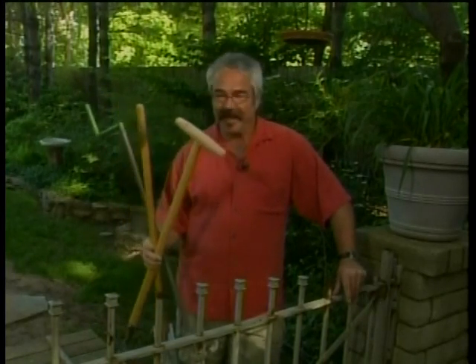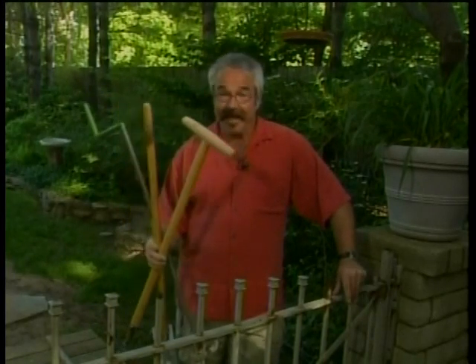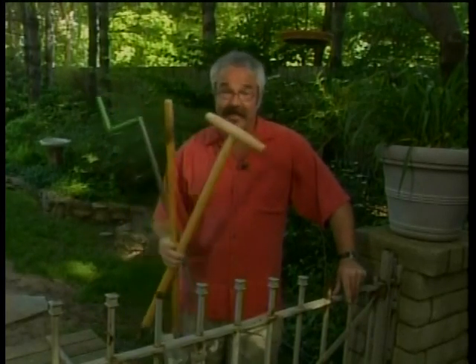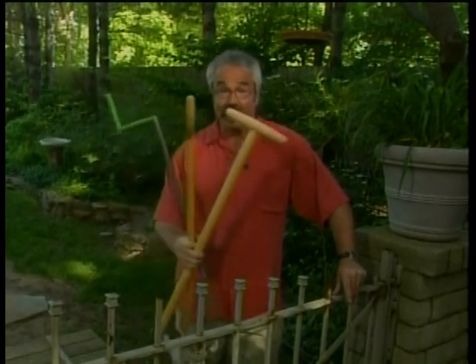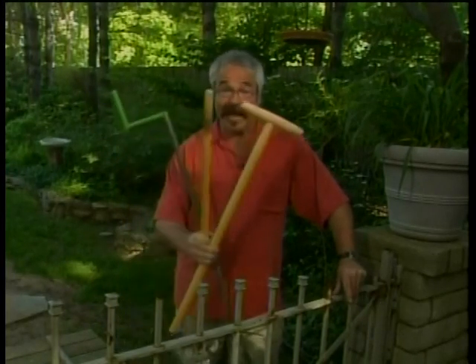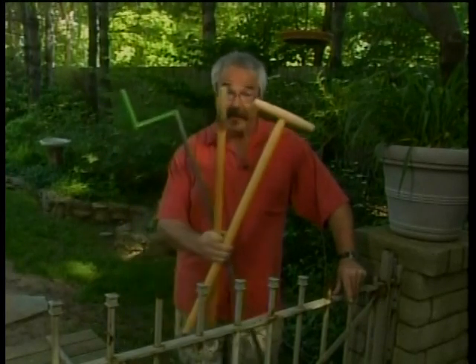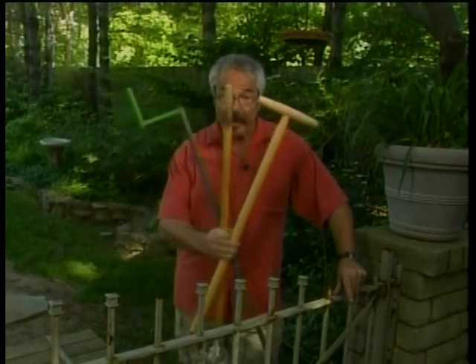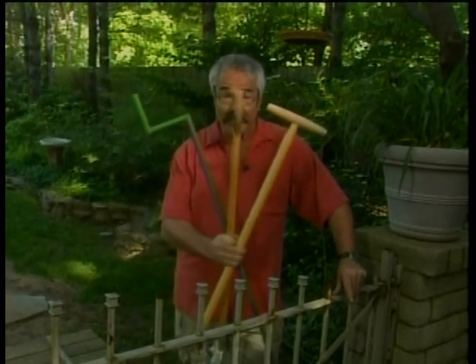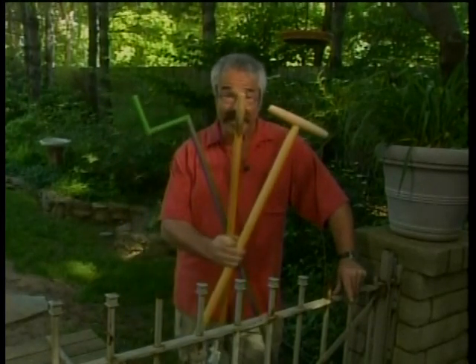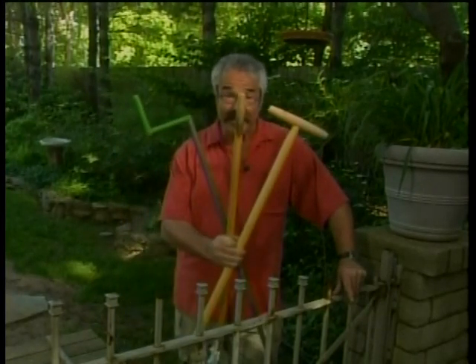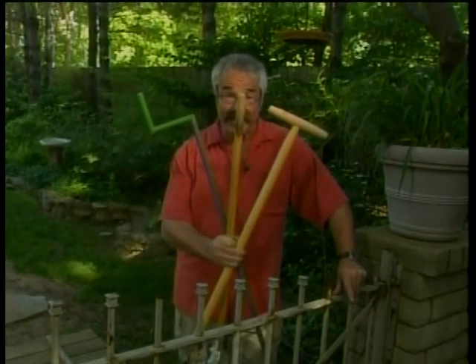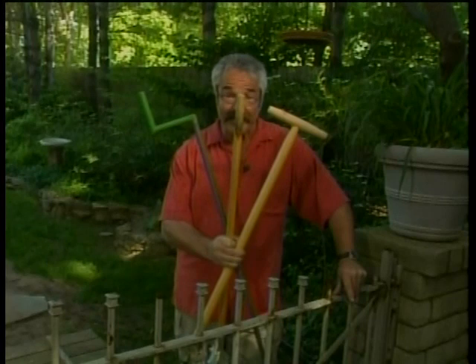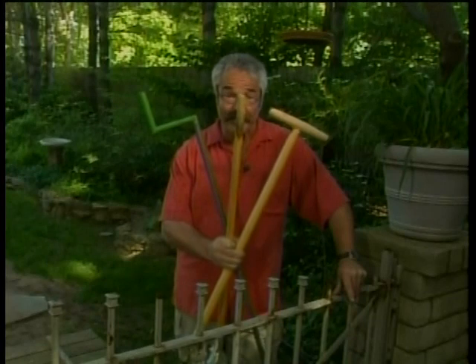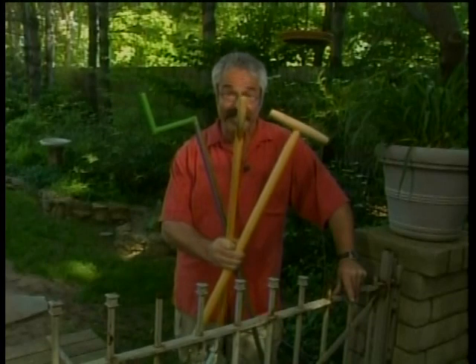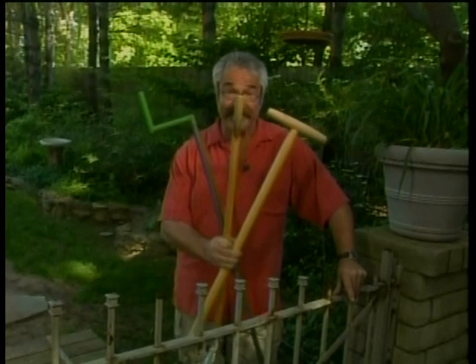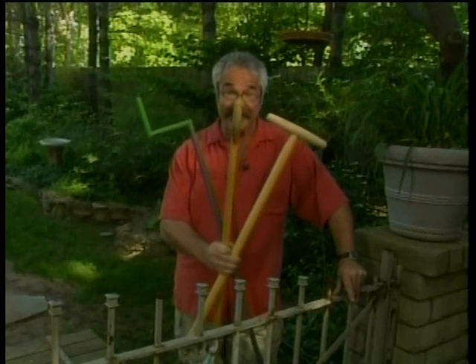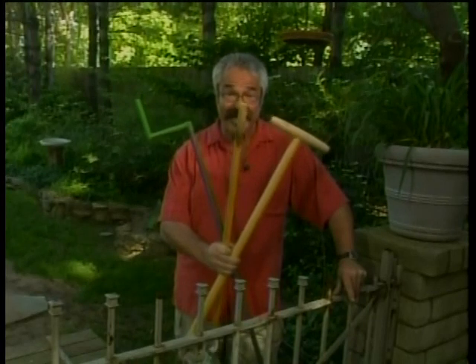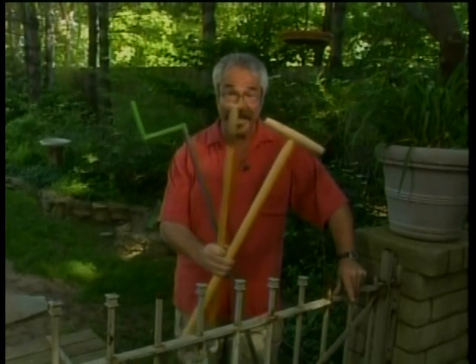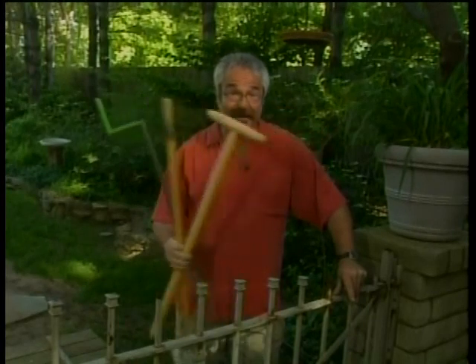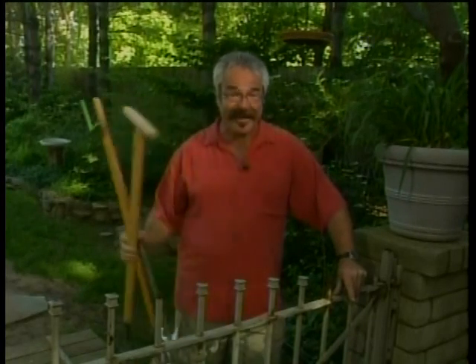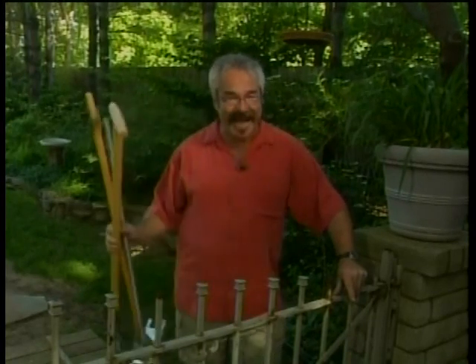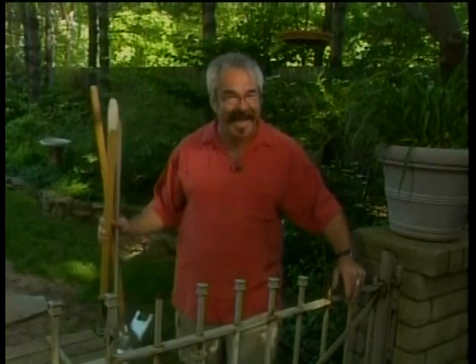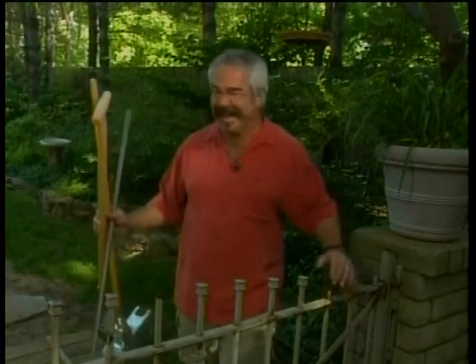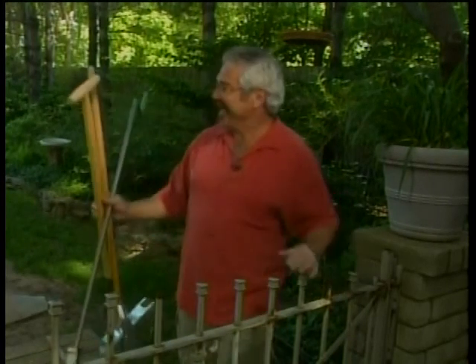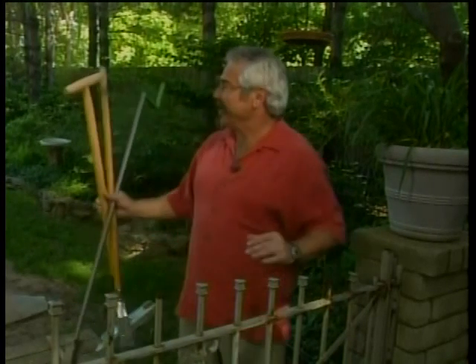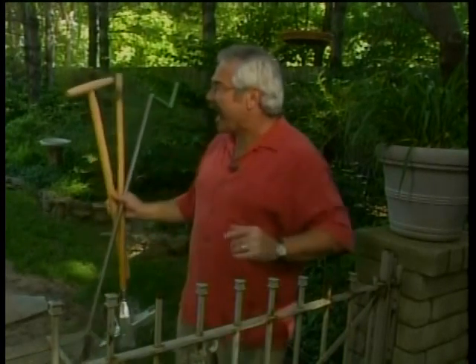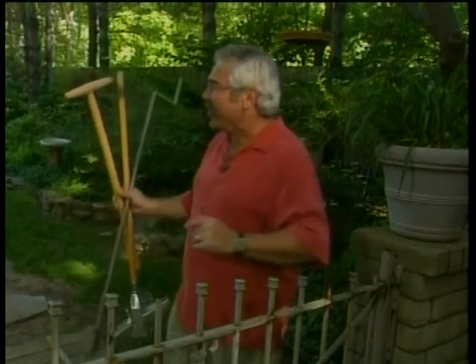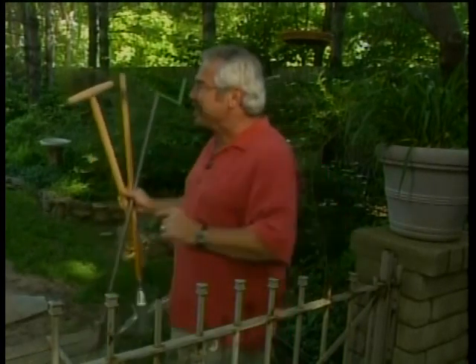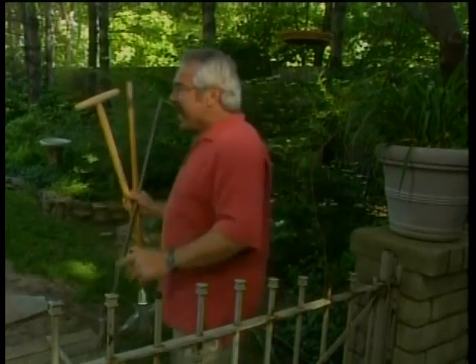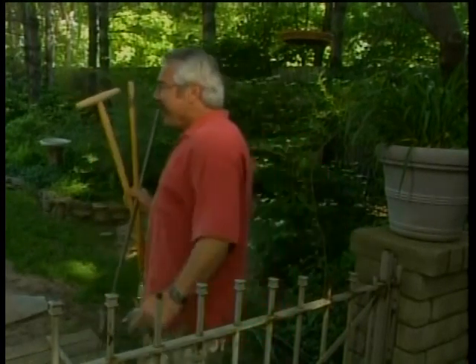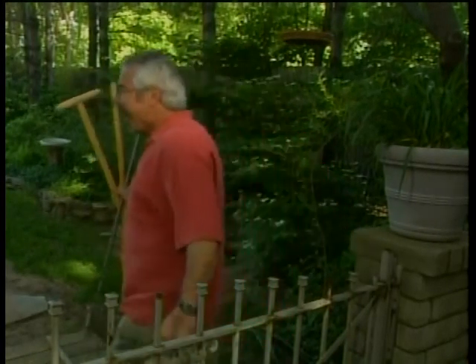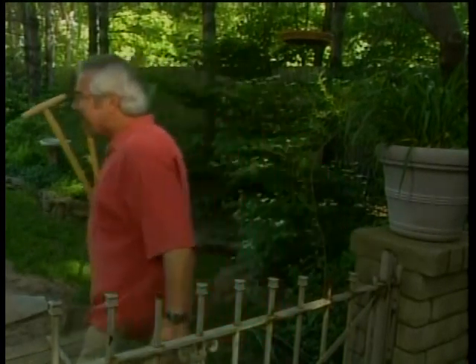What I like most about these weeding tools is that they're fun to use. Look out, weeds — here I come!